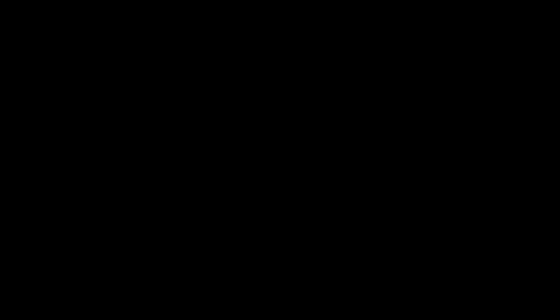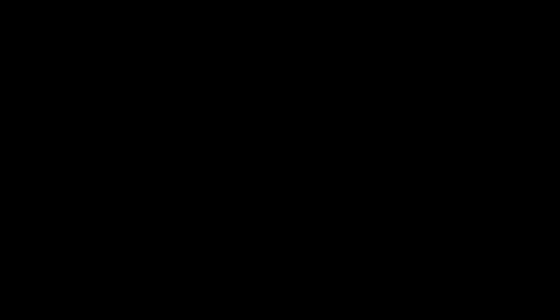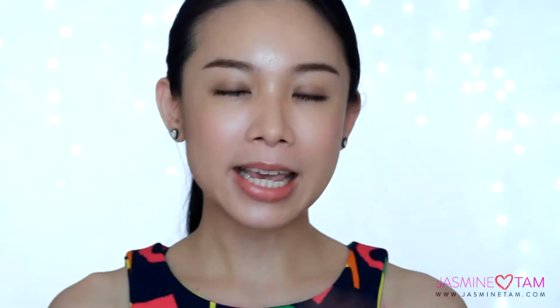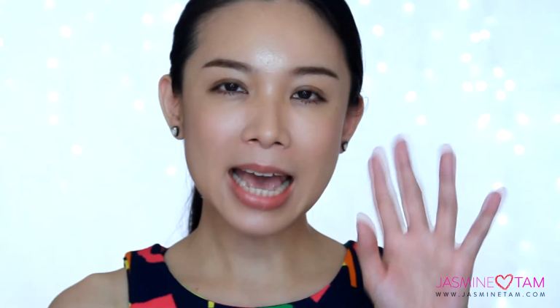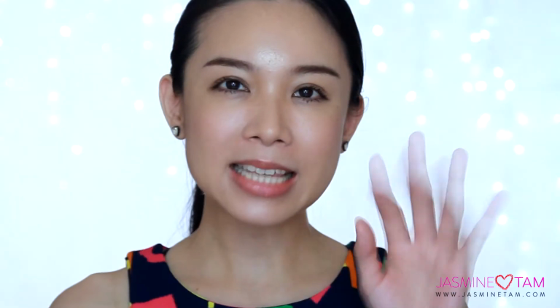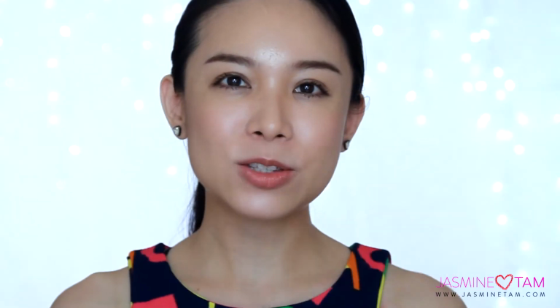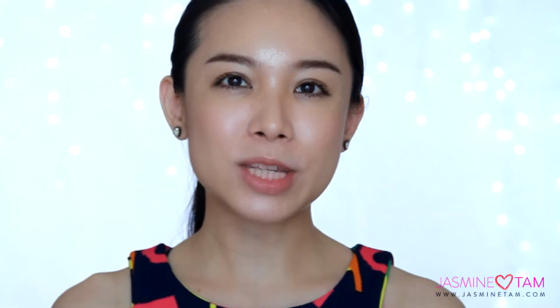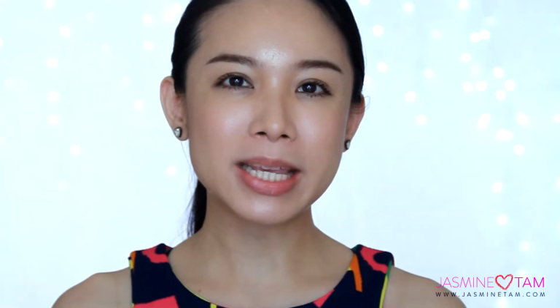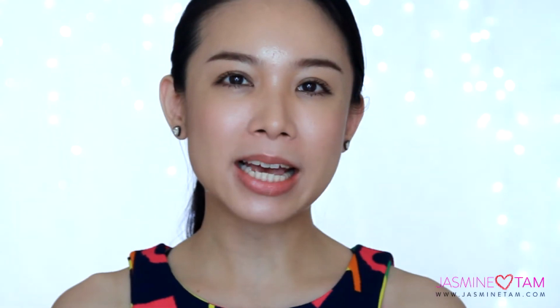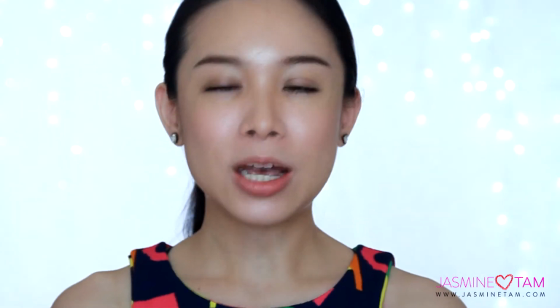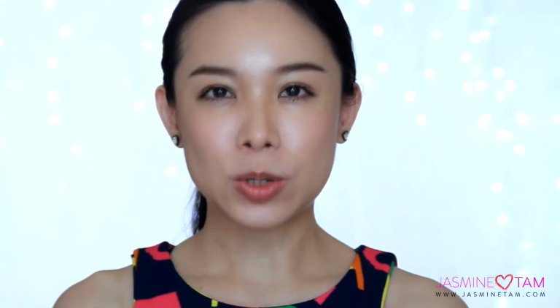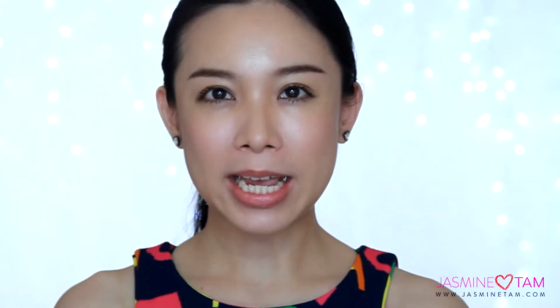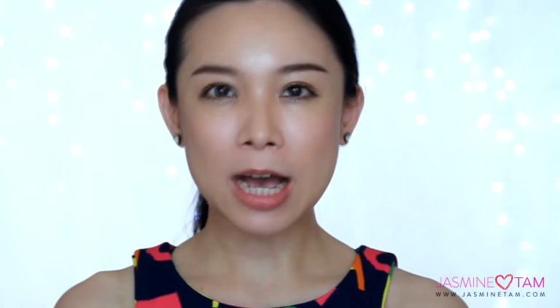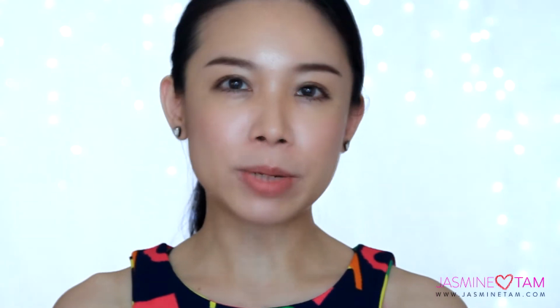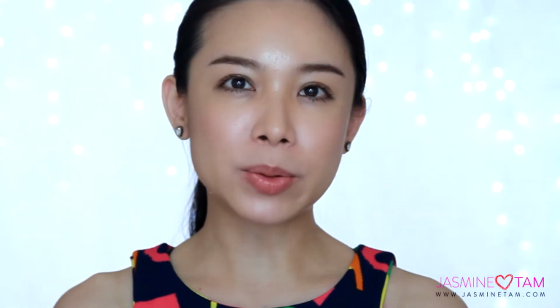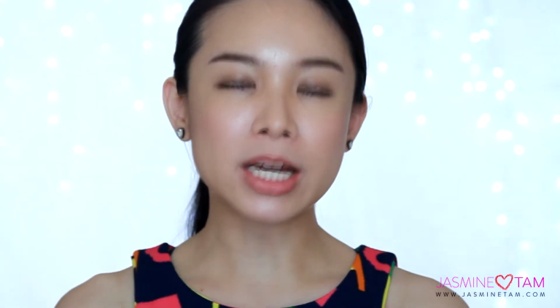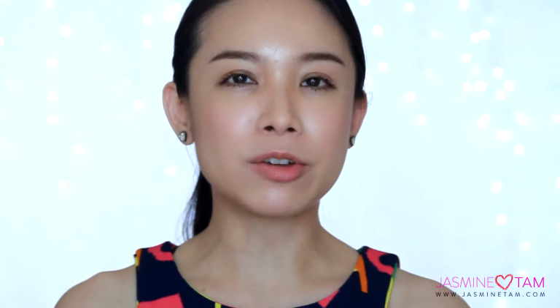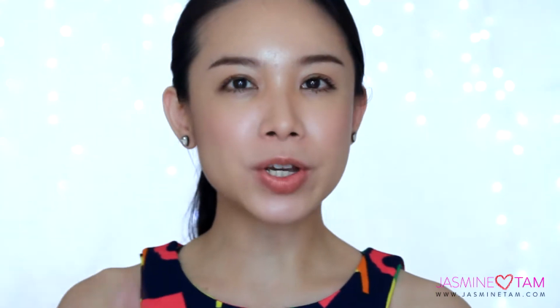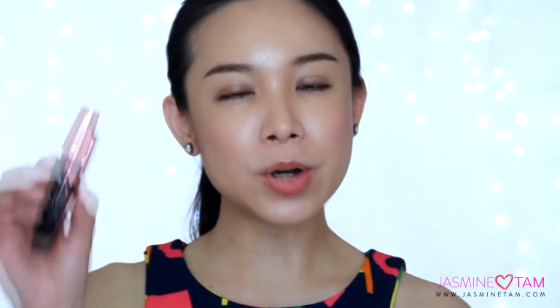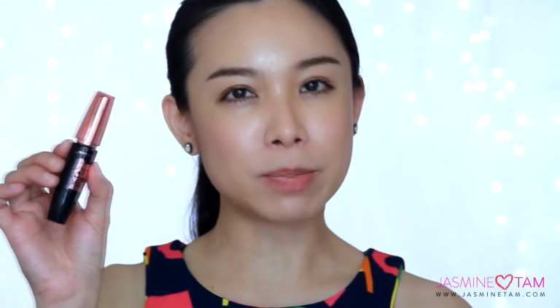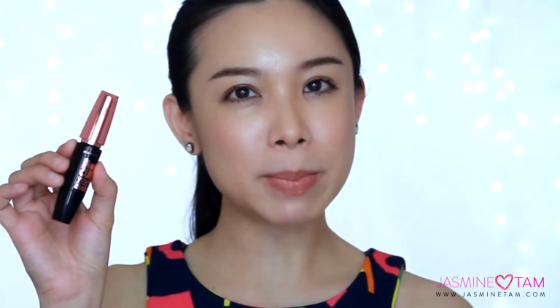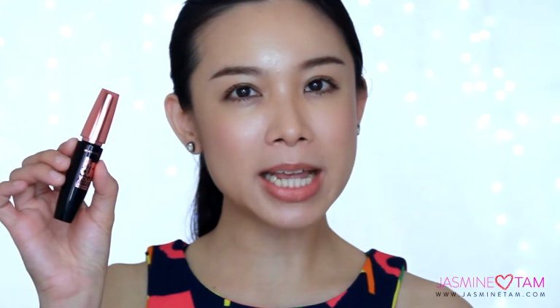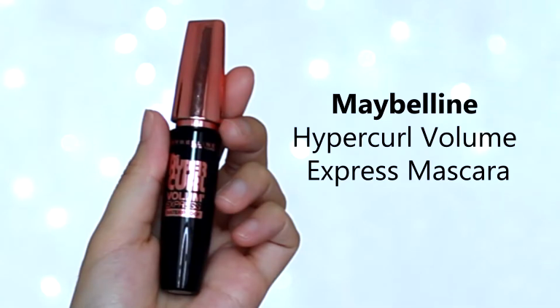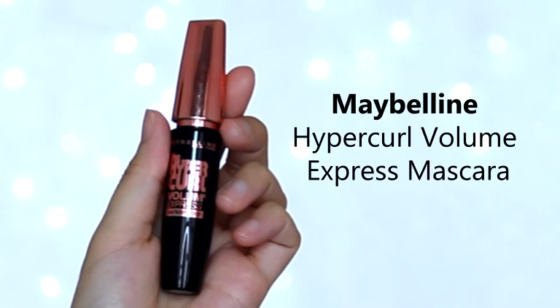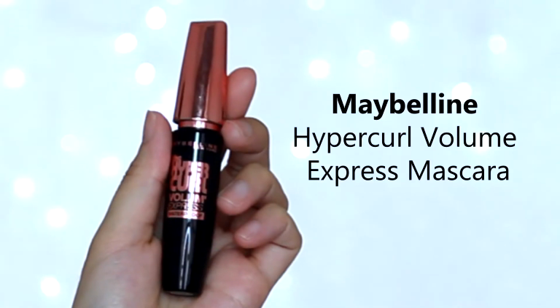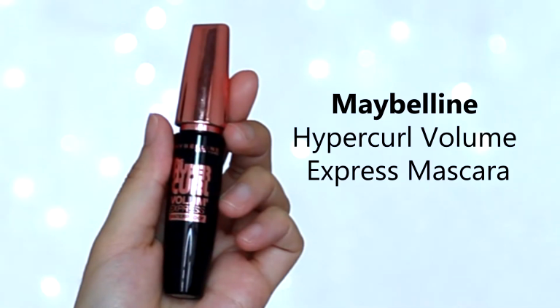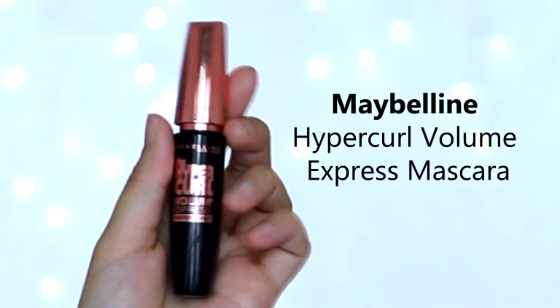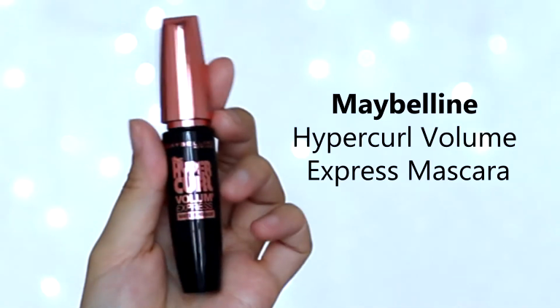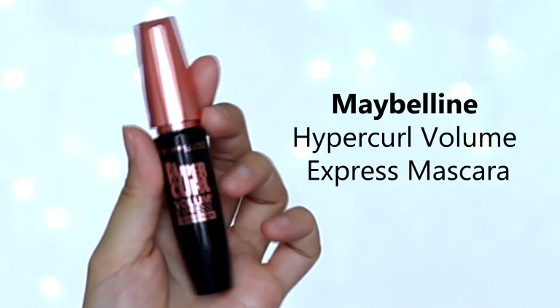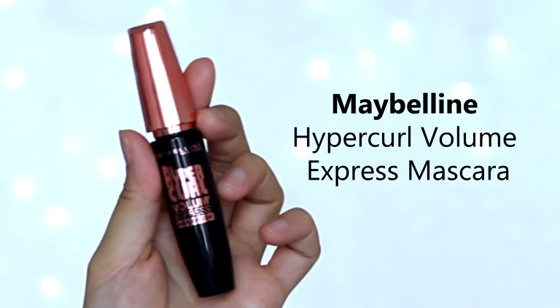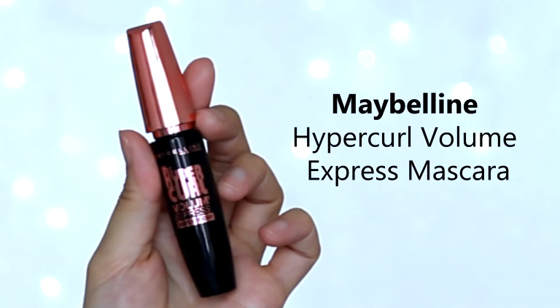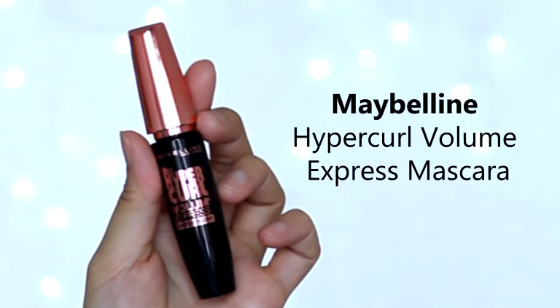Hey guys, Jasmine here. Today I'll be doing a review on Maybelline Hypercurl Volume Express Mascara.